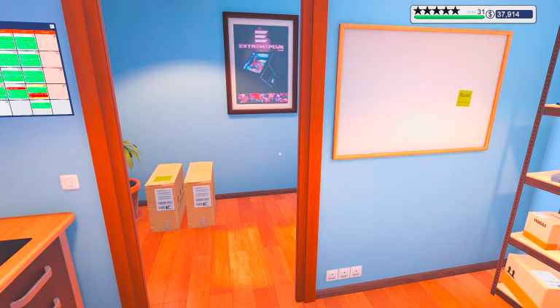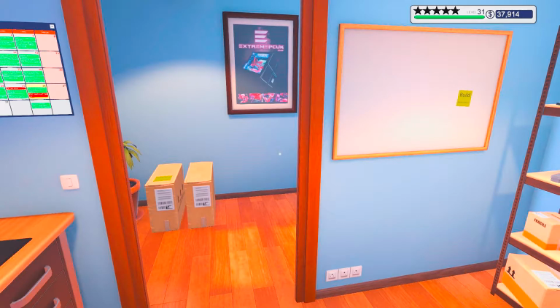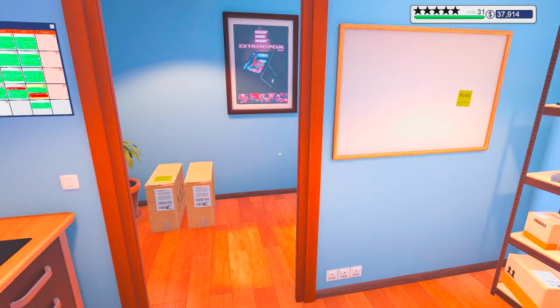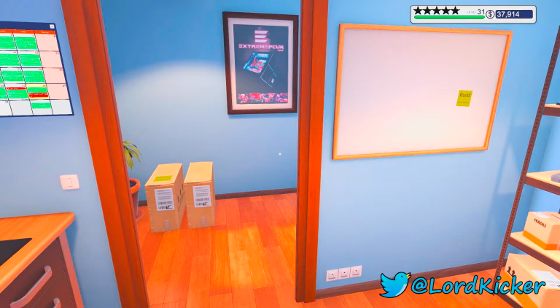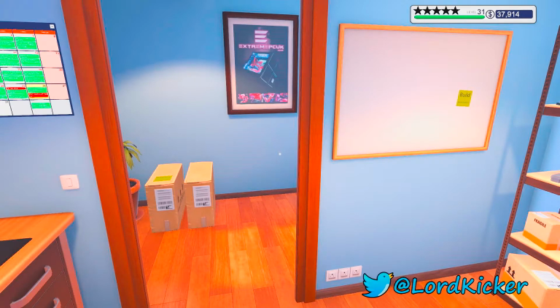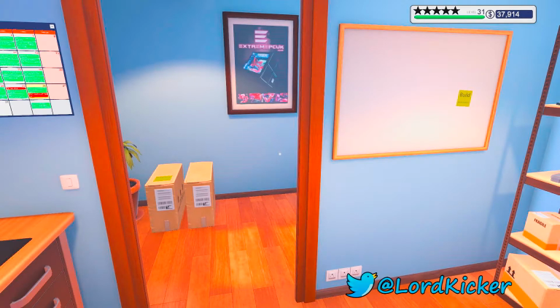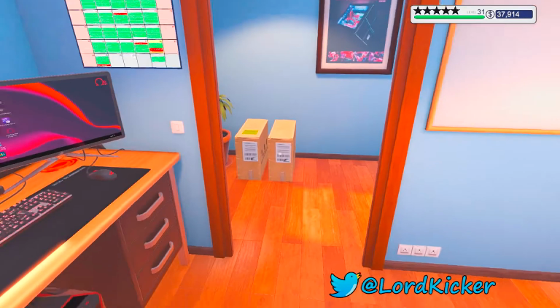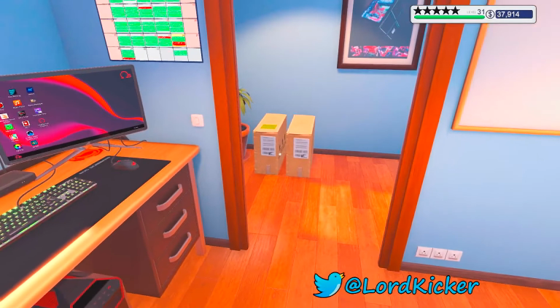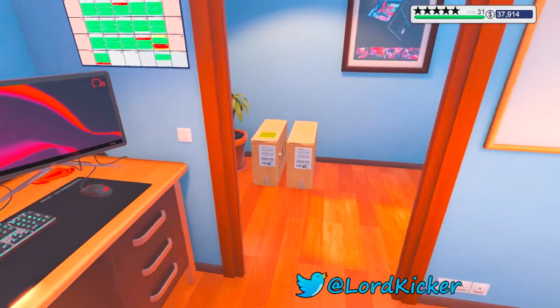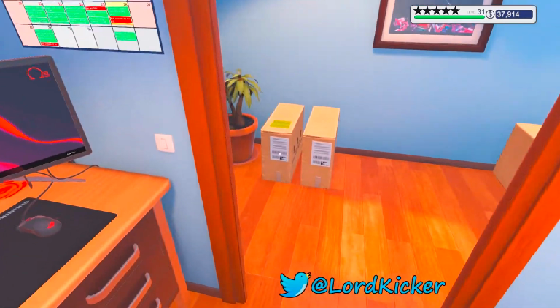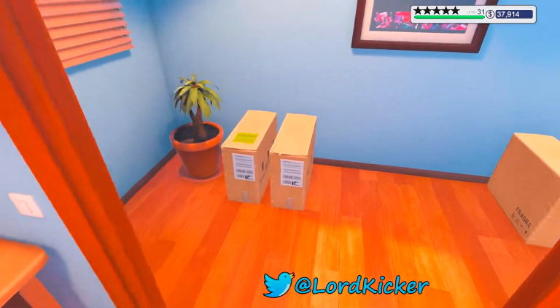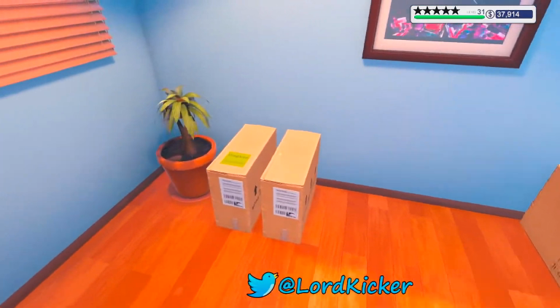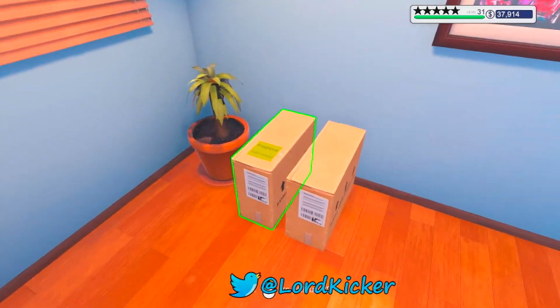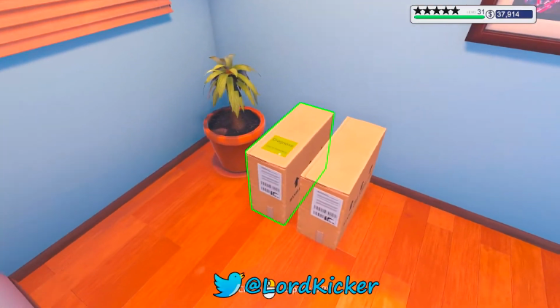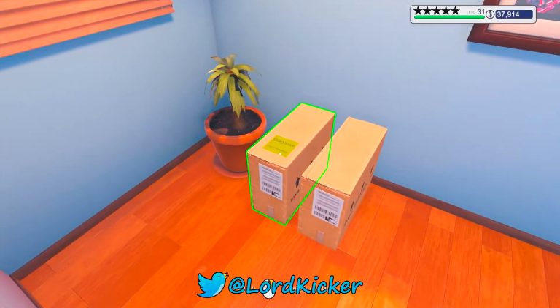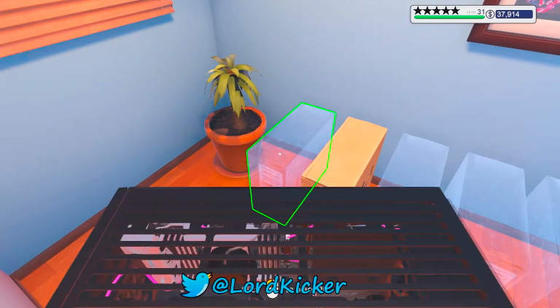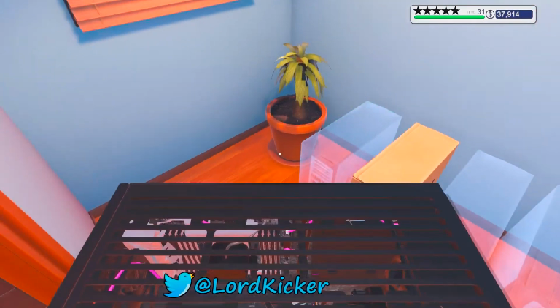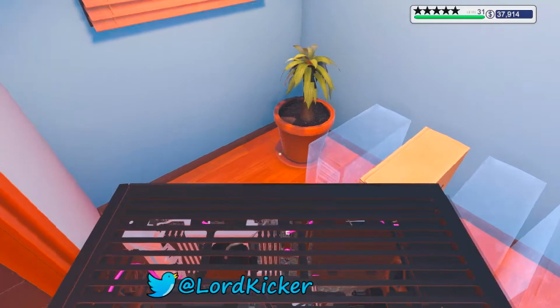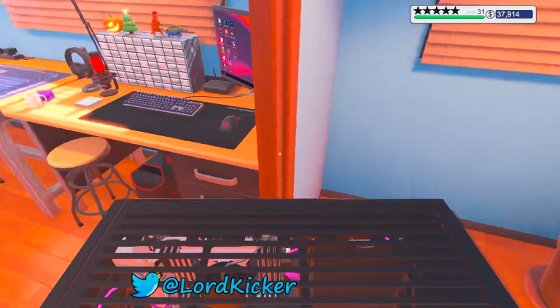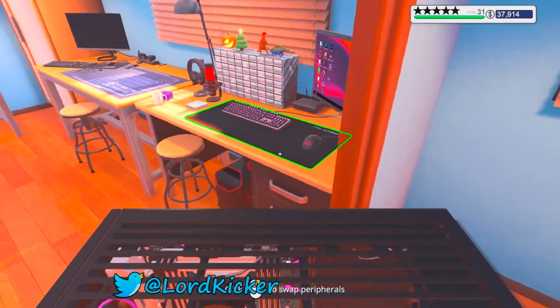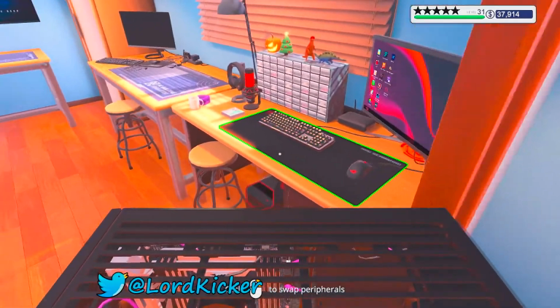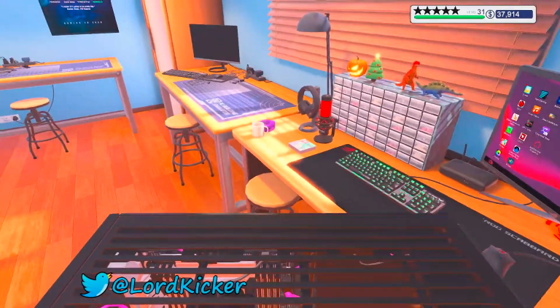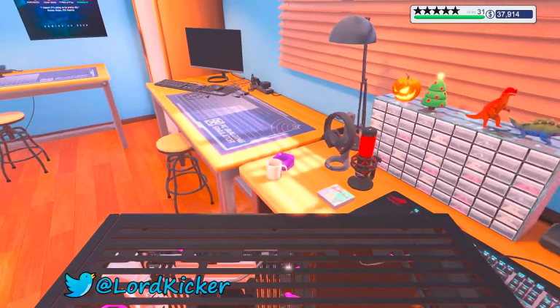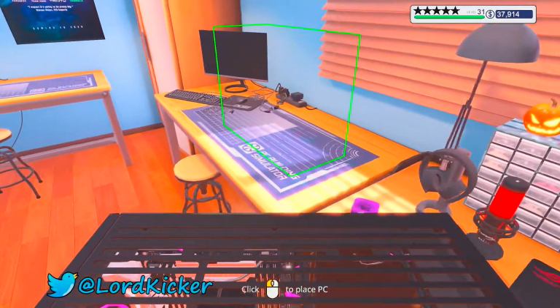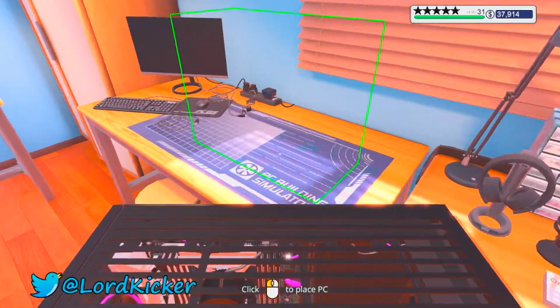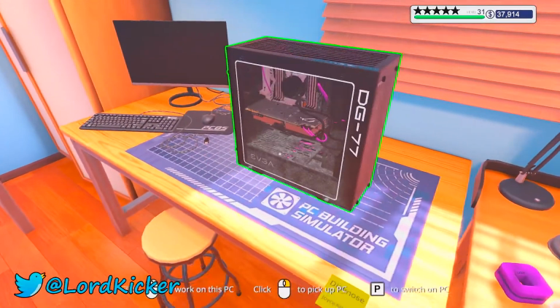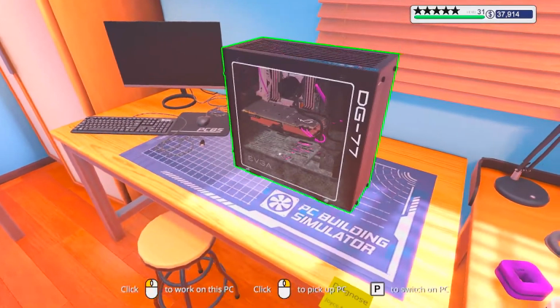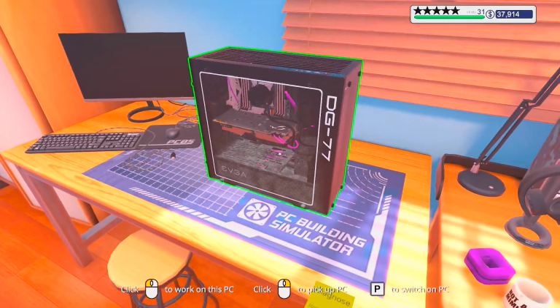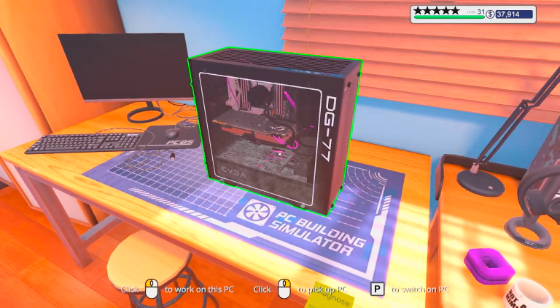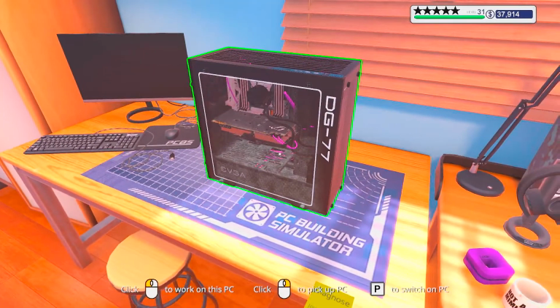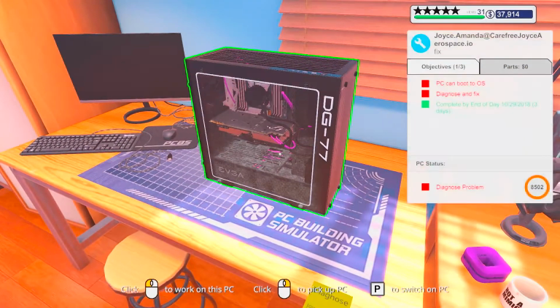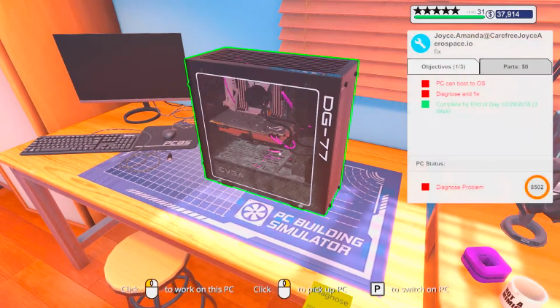Hello, hello, ladies and girls, this is LordKicker and welcome back to another episode of the PC Building Simulator.